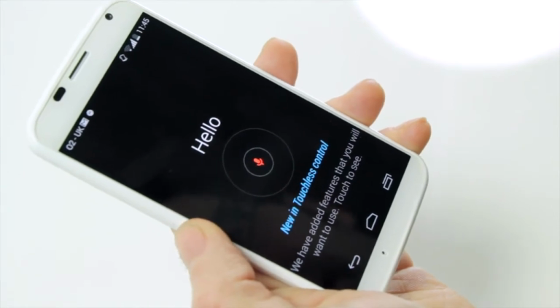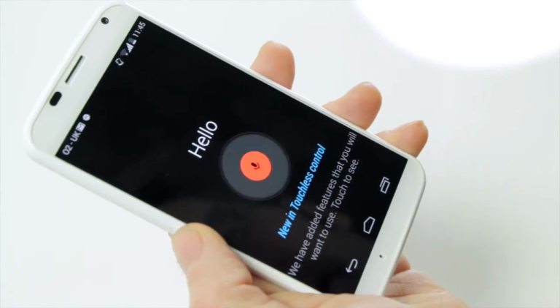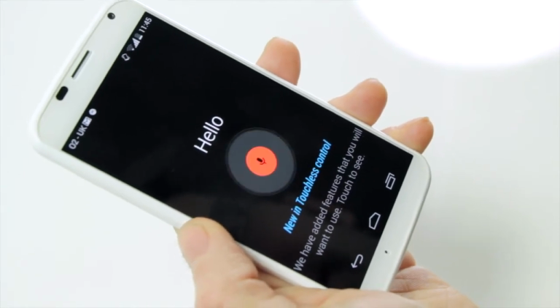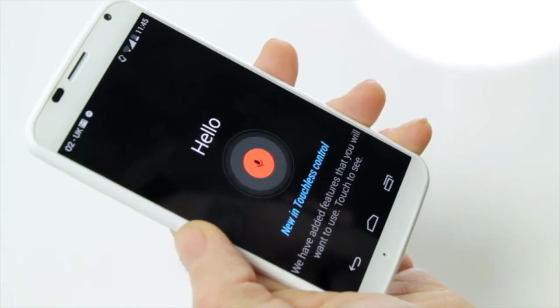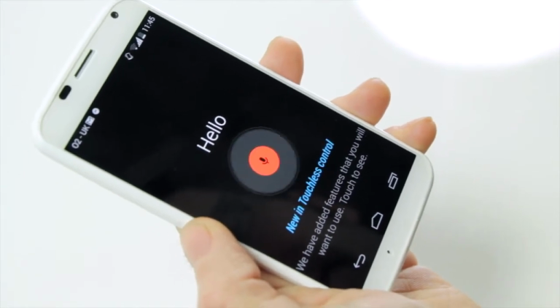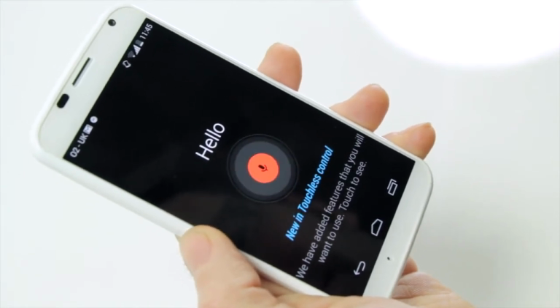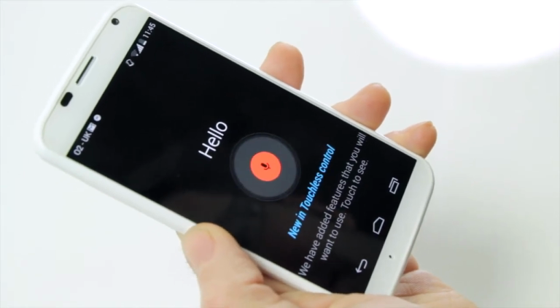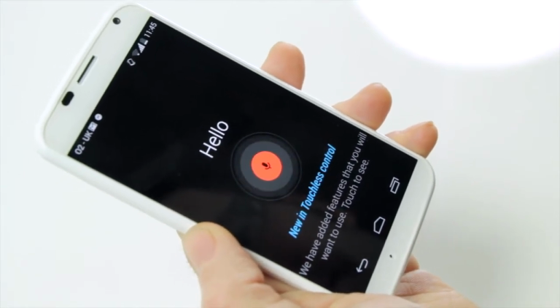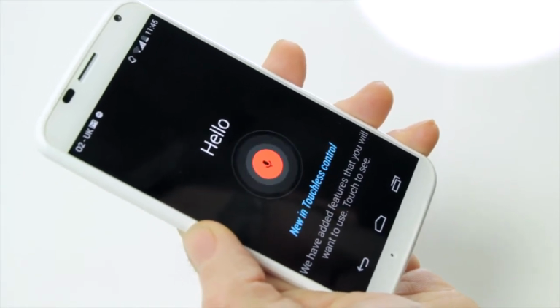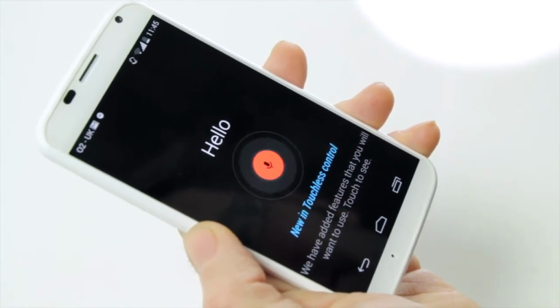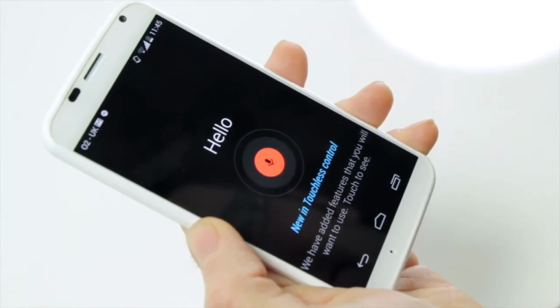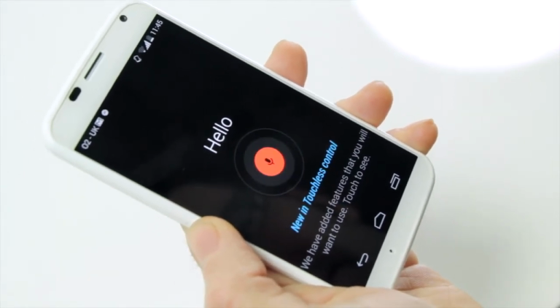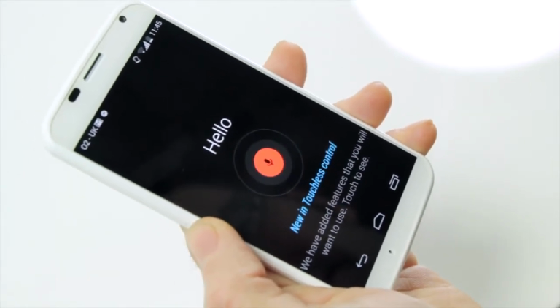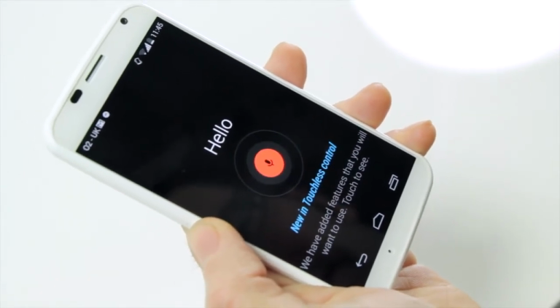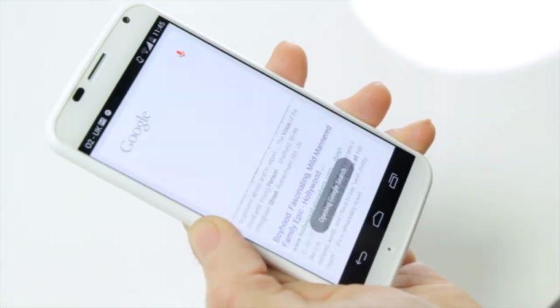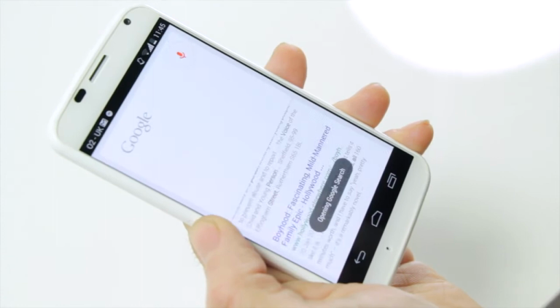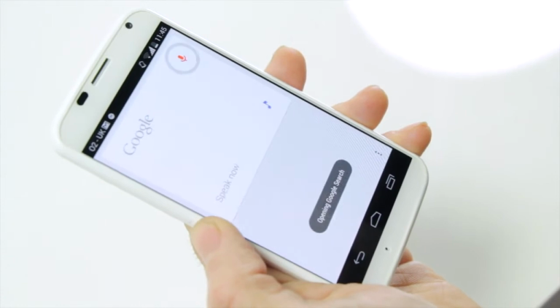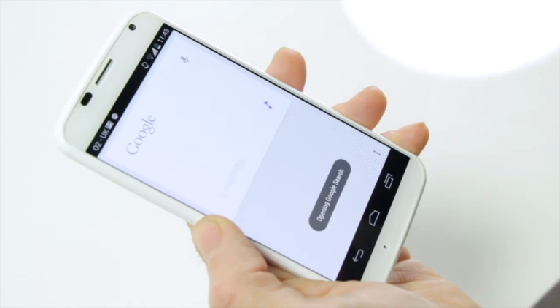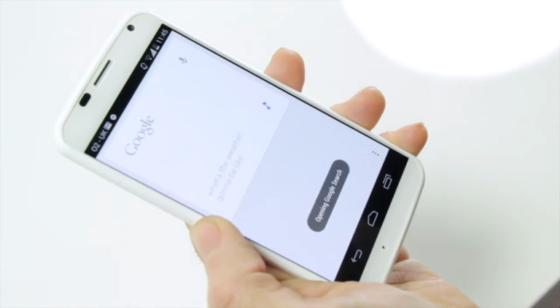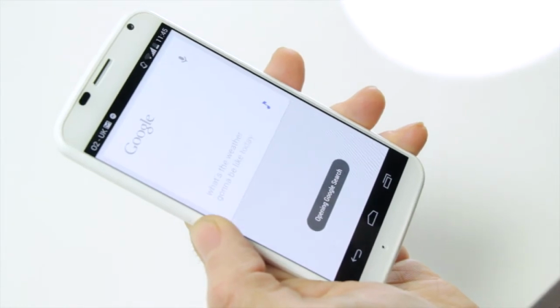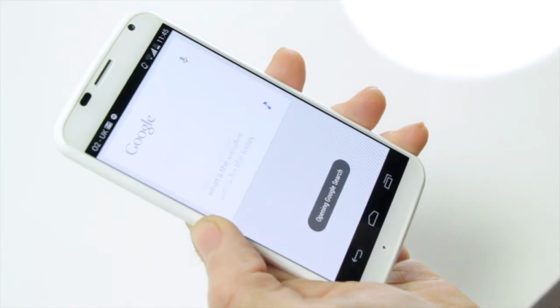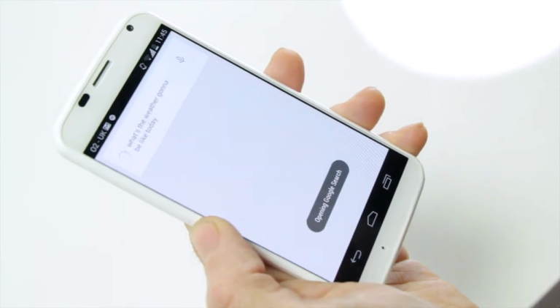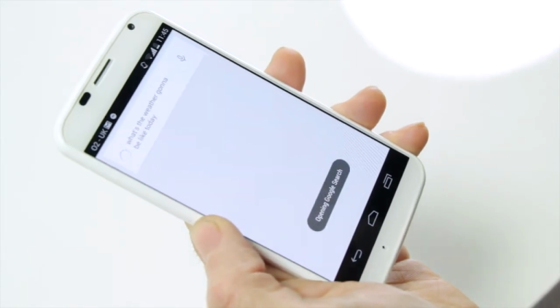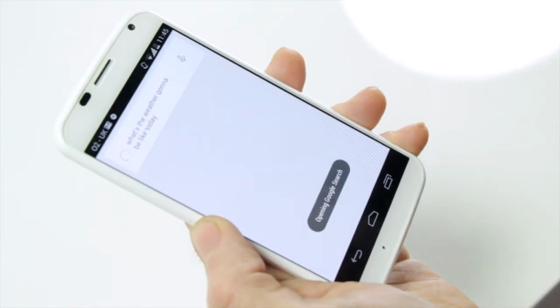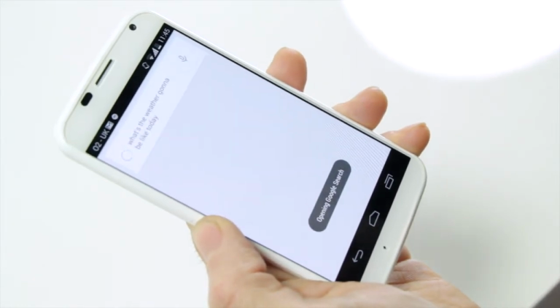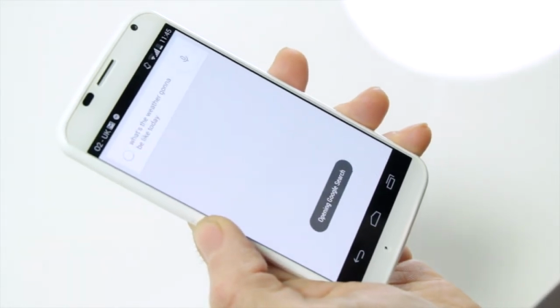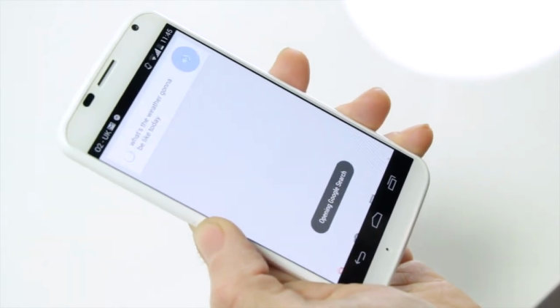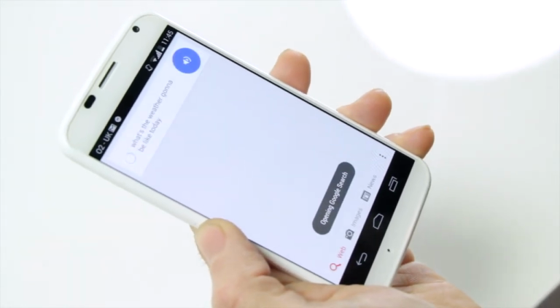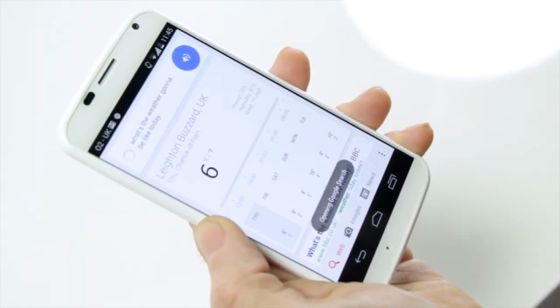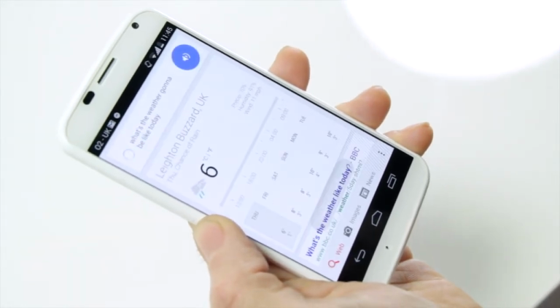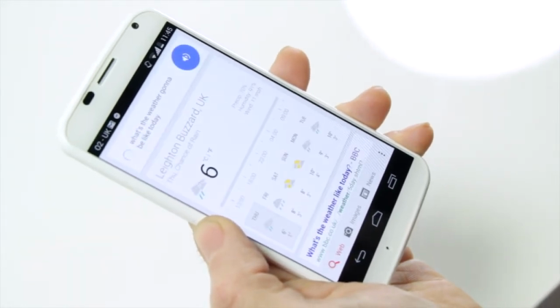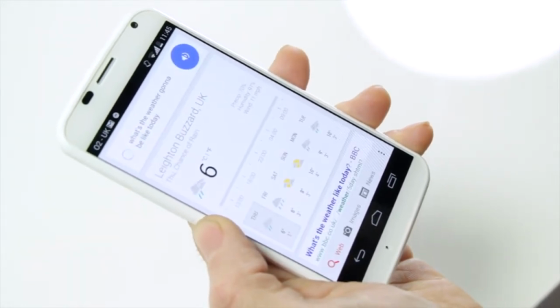Based on Google Now, all you have to do is say 'OK Google Now' and then speak your command. It can also learn your individual voice.